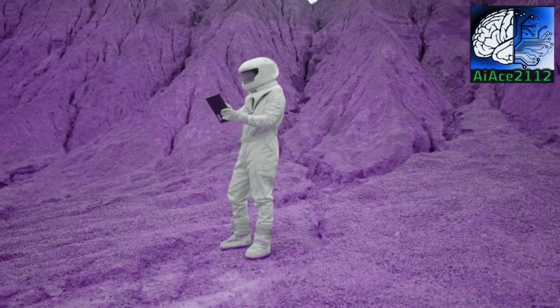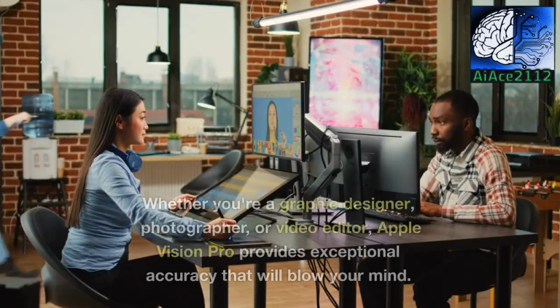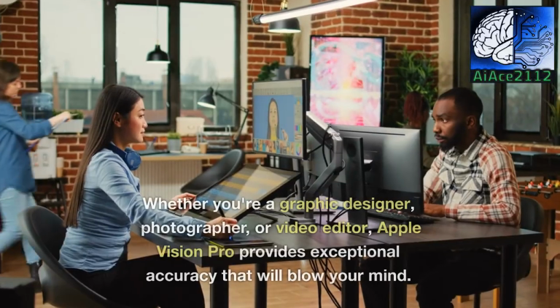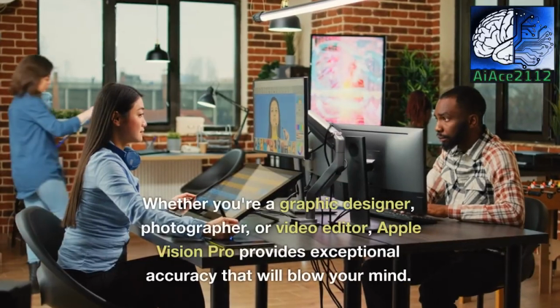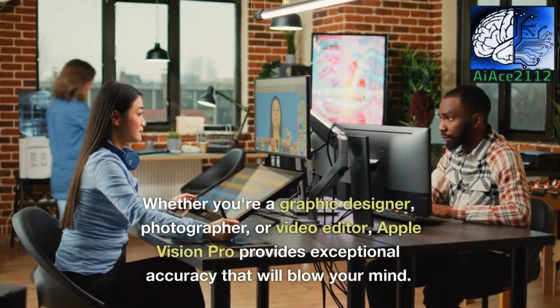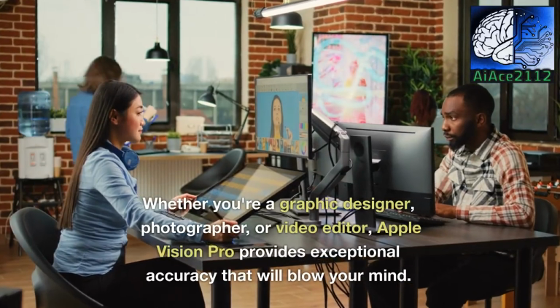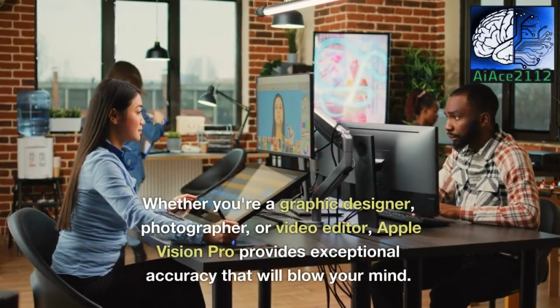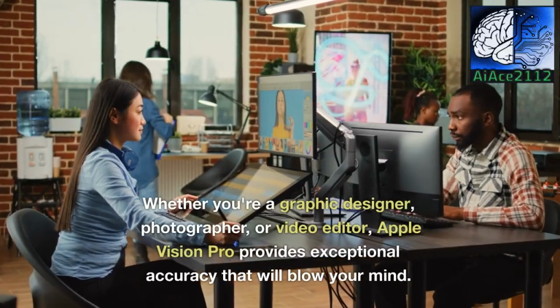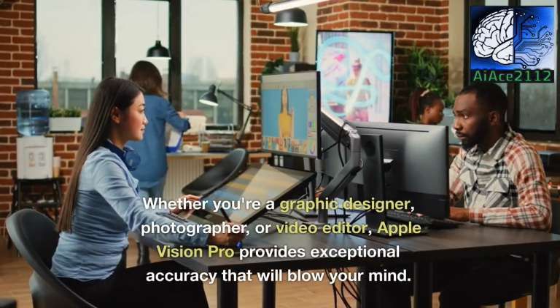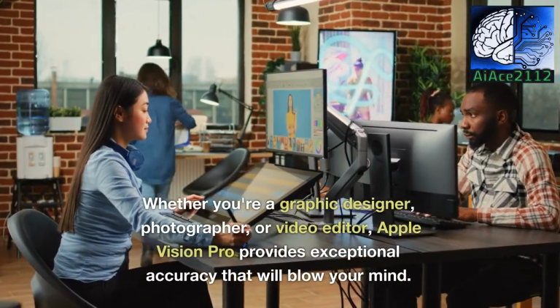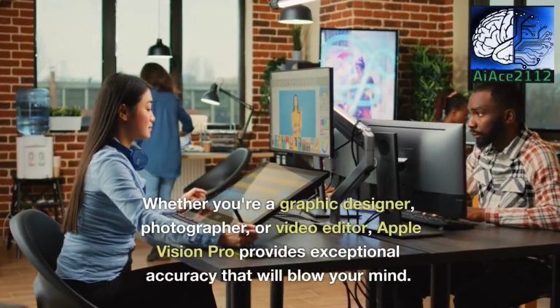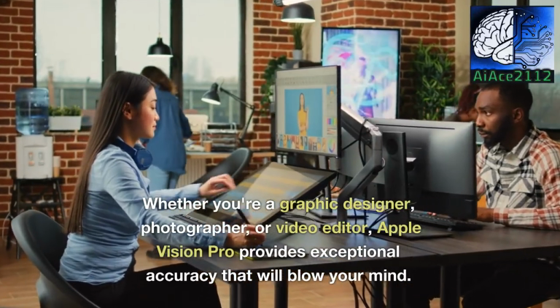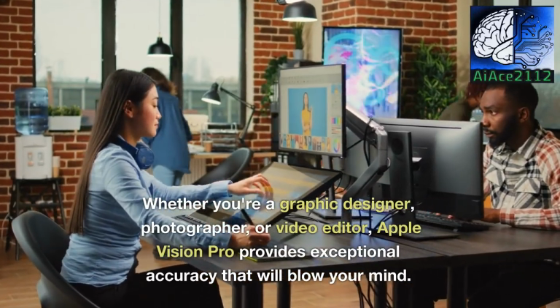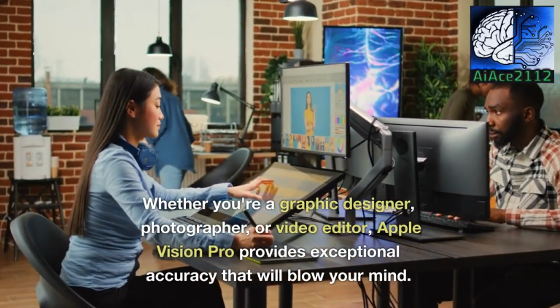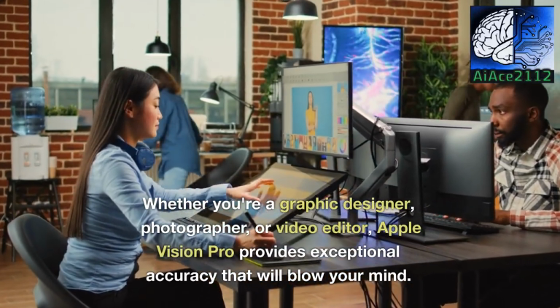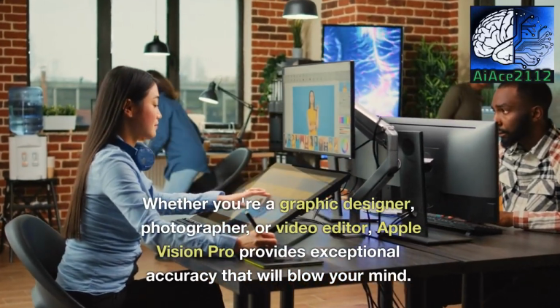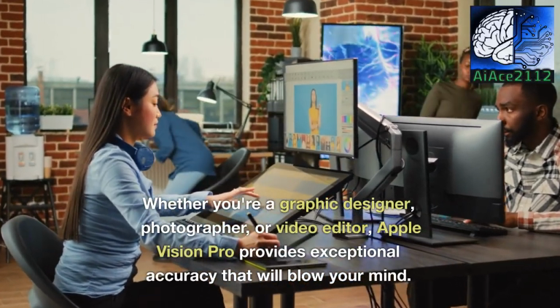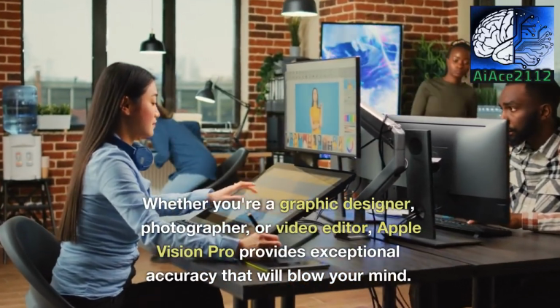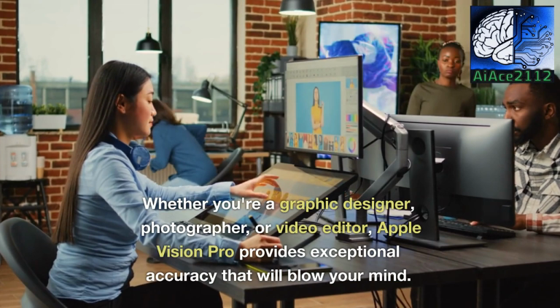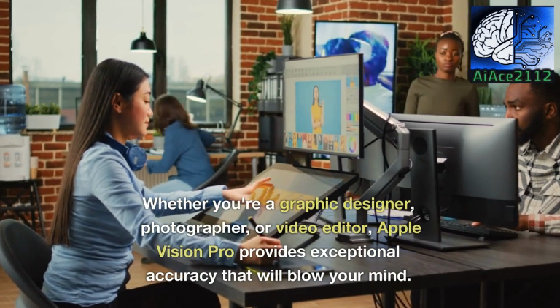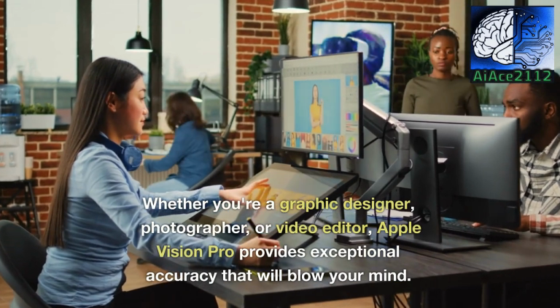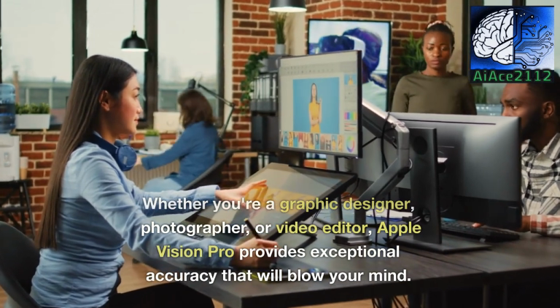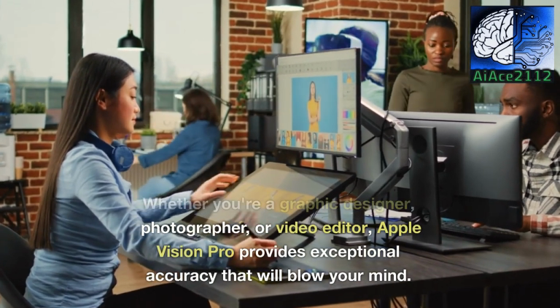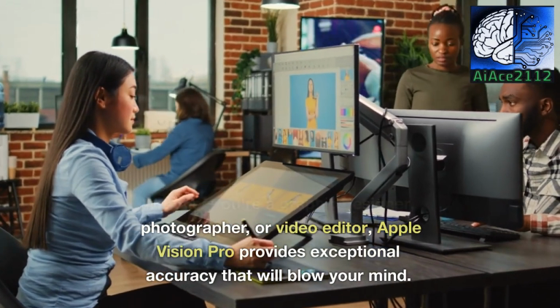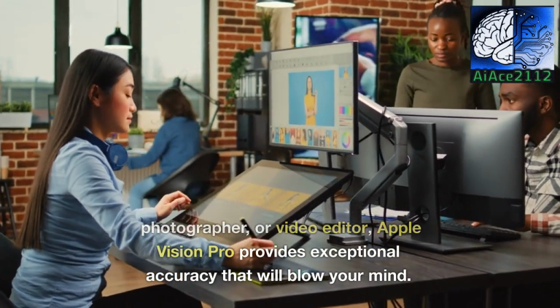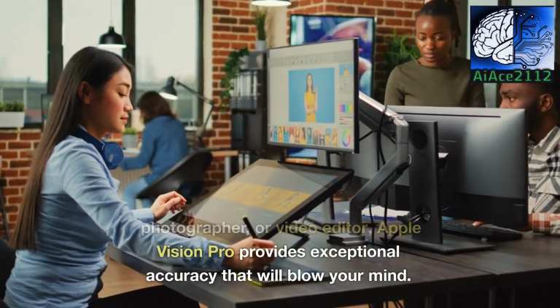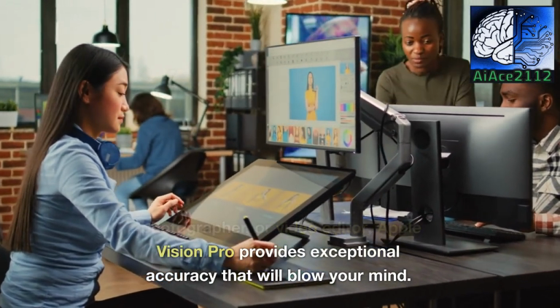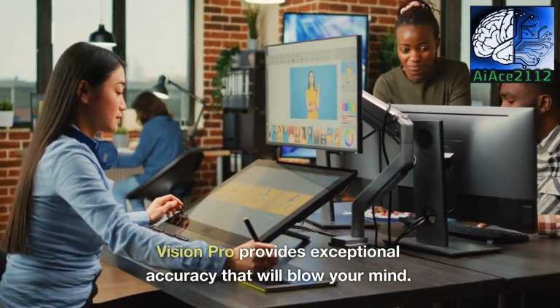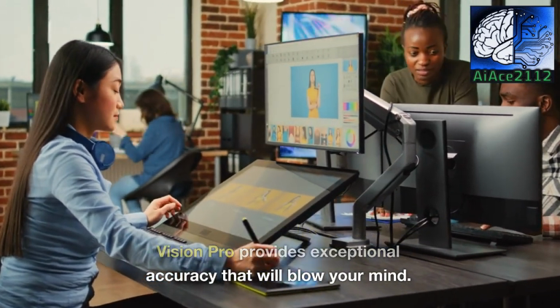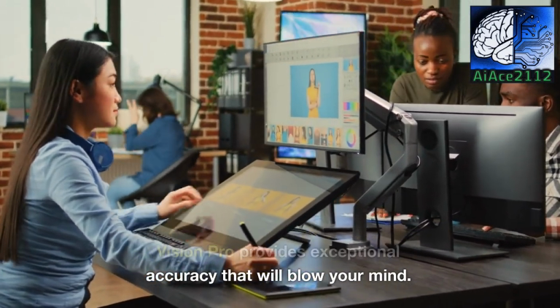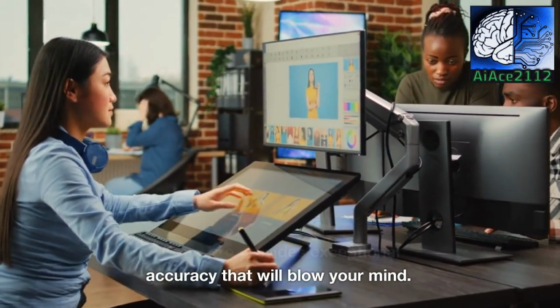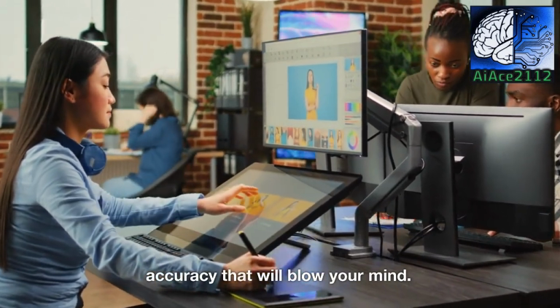Whether you're a graphic designer, photographer, or video editor, Apple Vision Pro provides exceptional accuracy that will blow your mind.